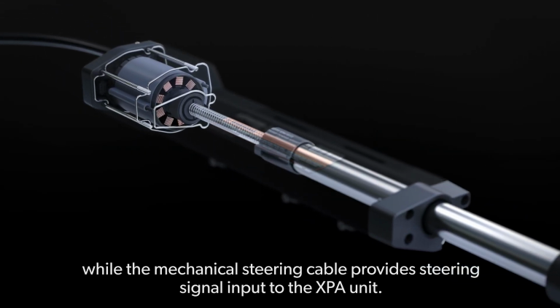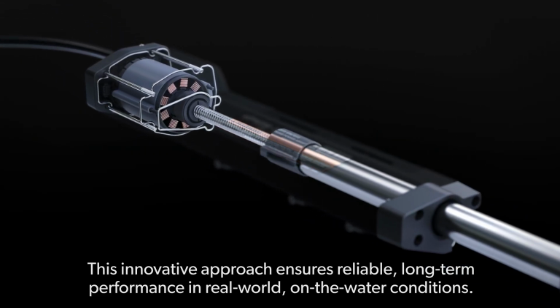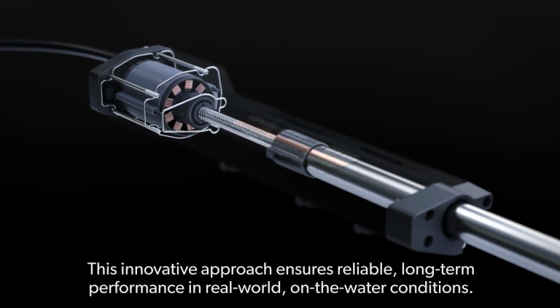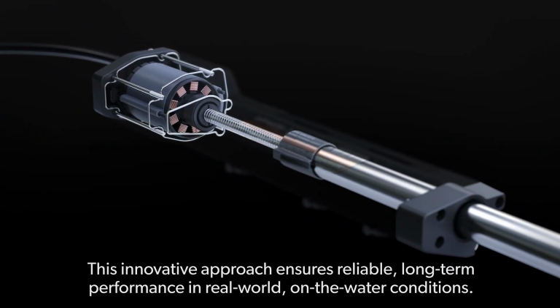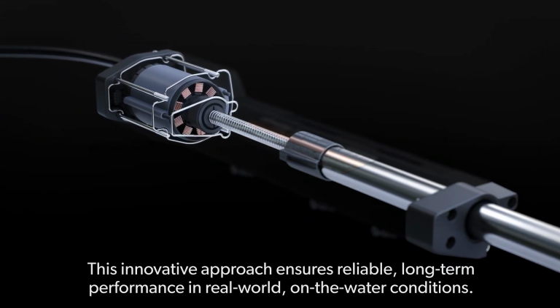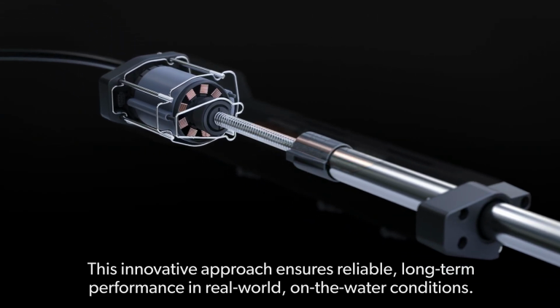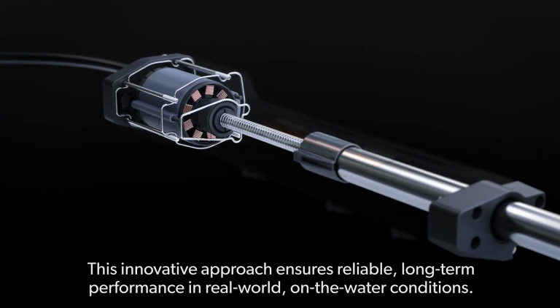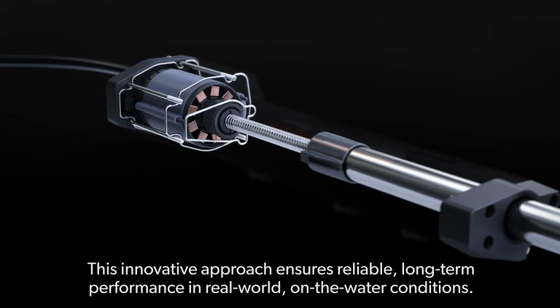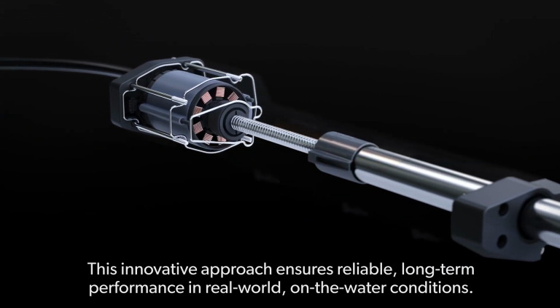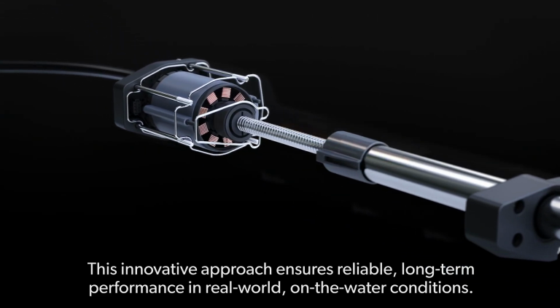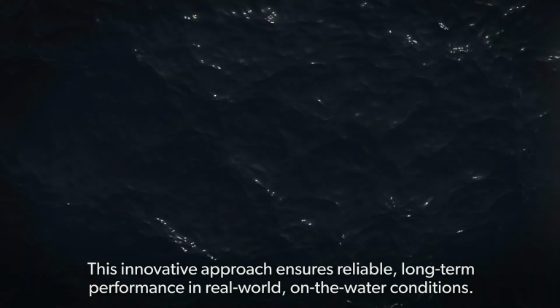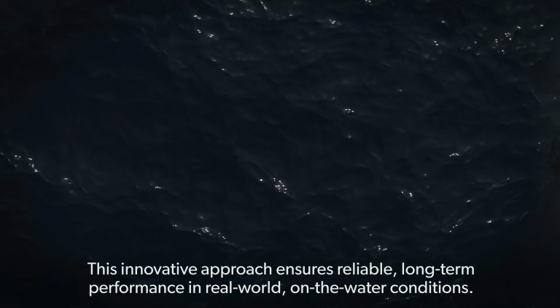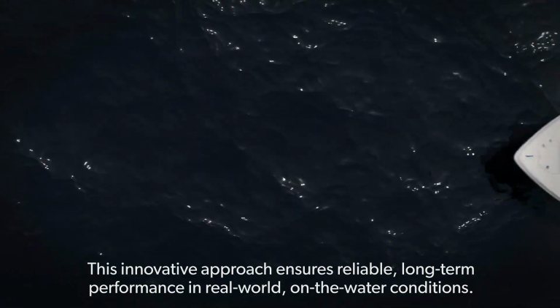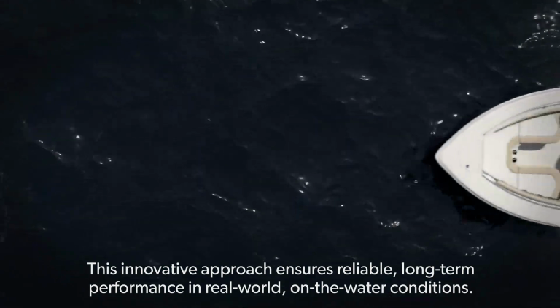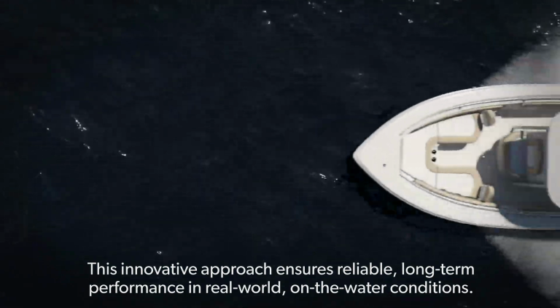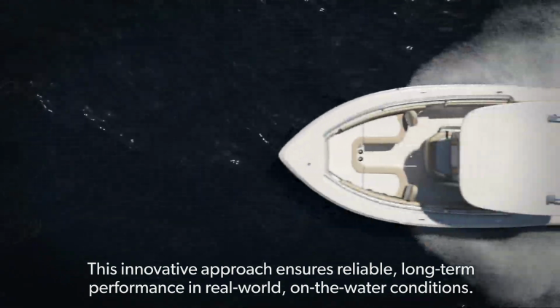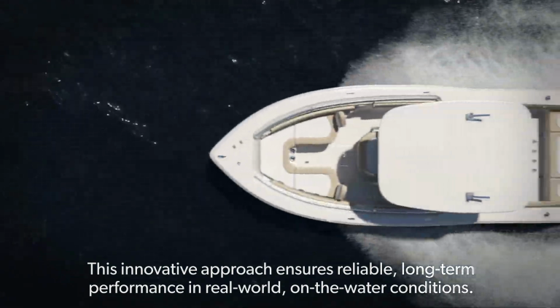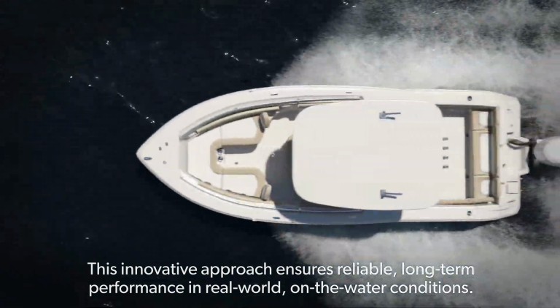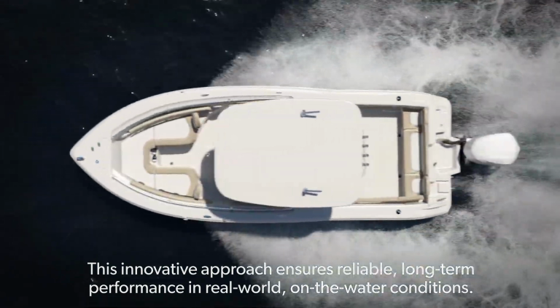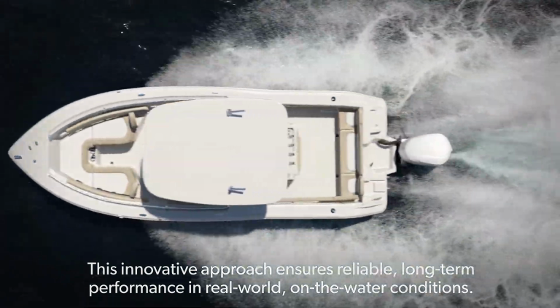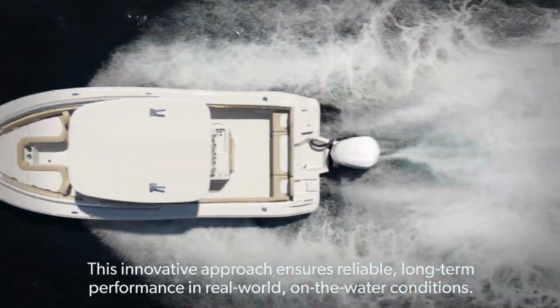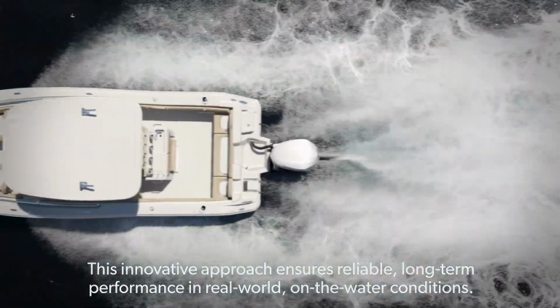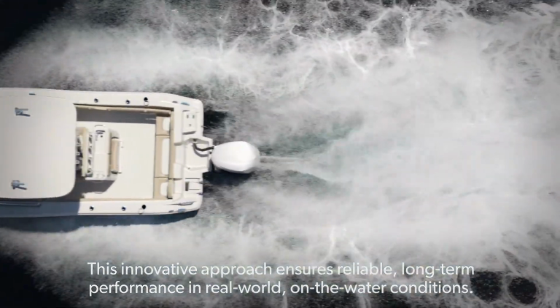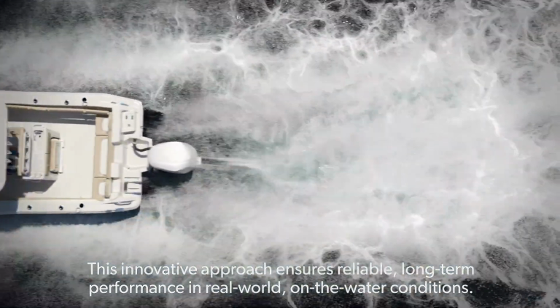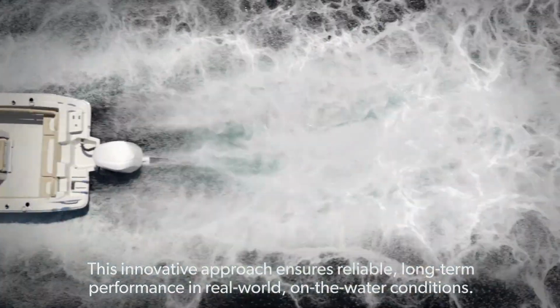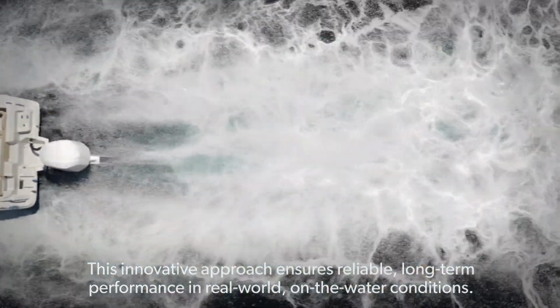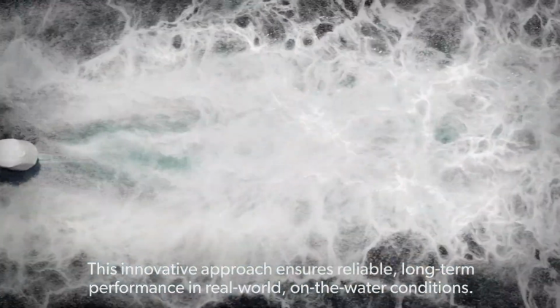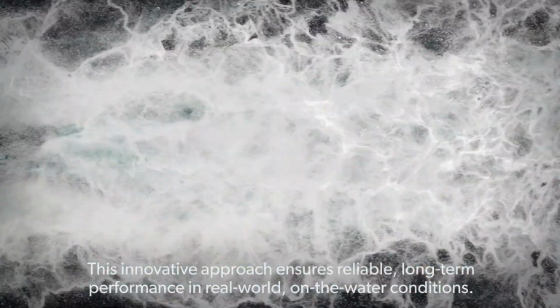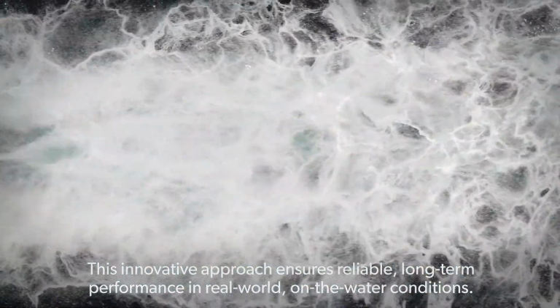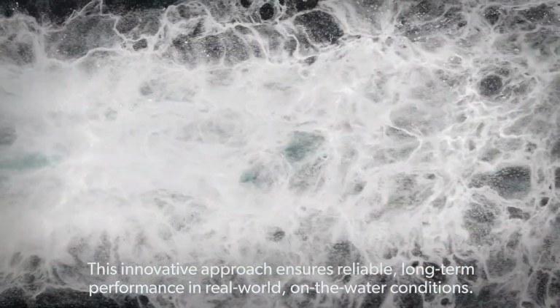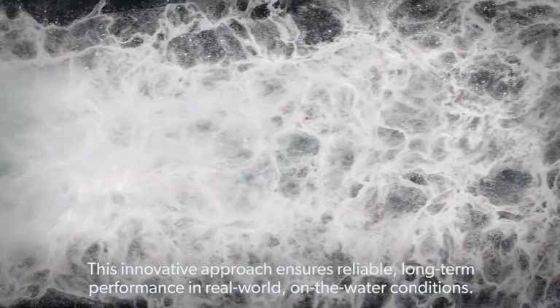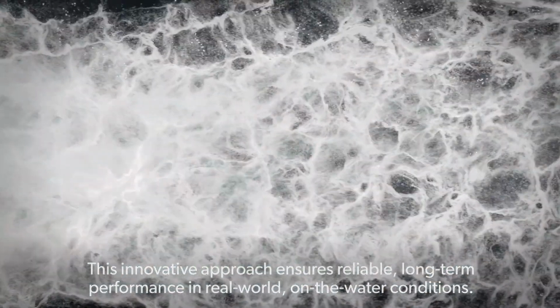This innovative approach ensures reliable, long-term performance in real-world, on-the-water conditions.